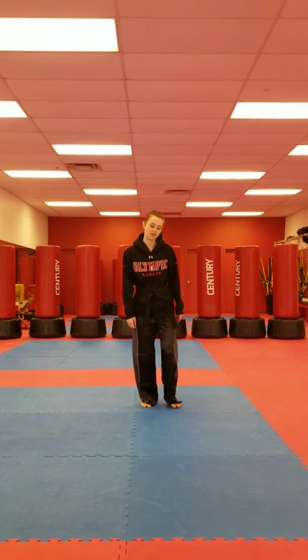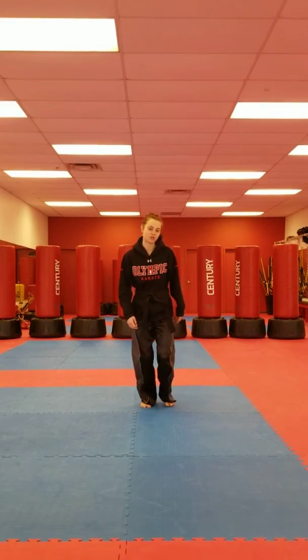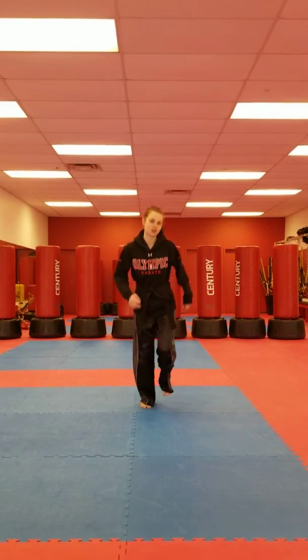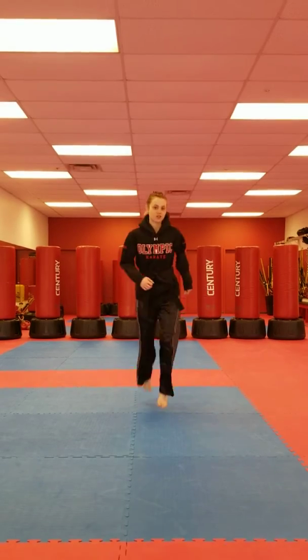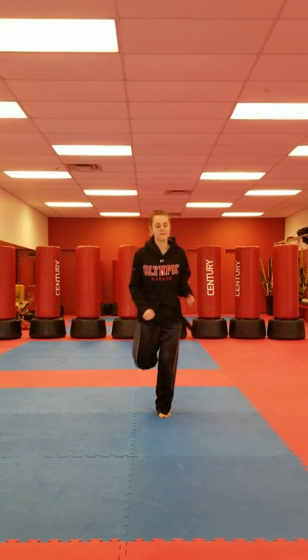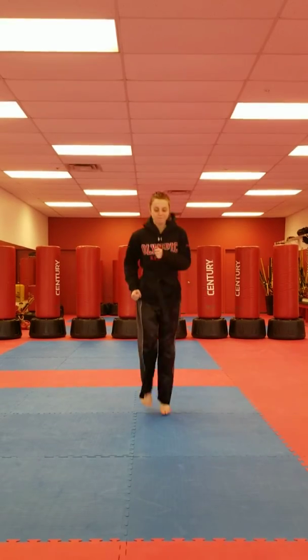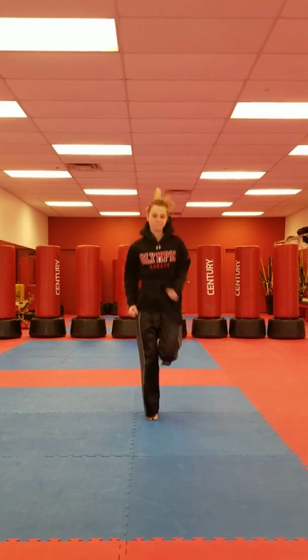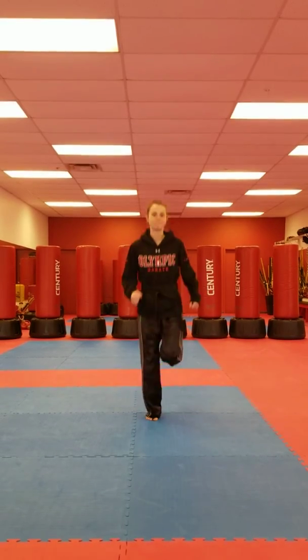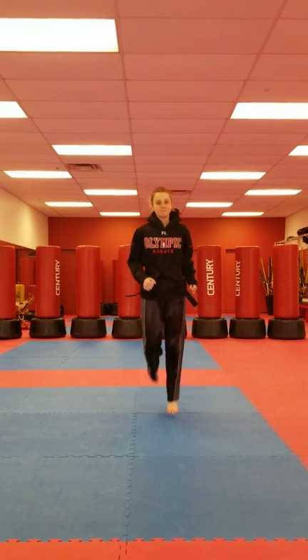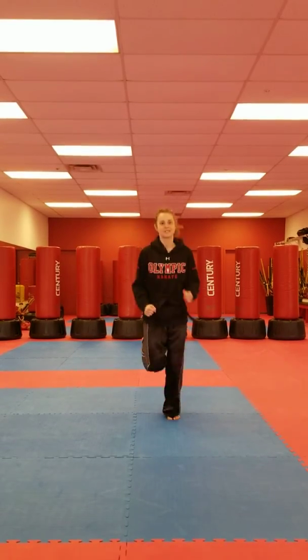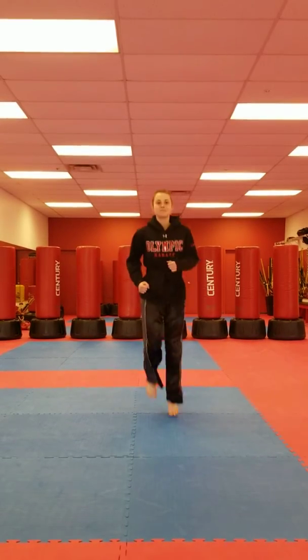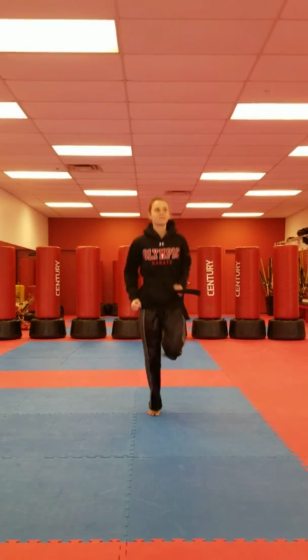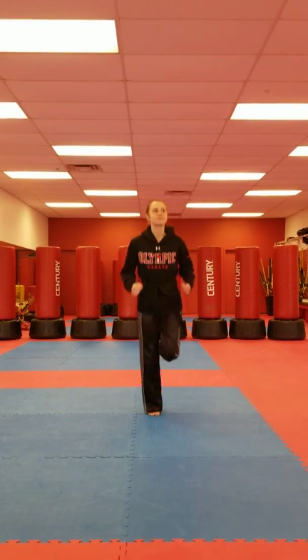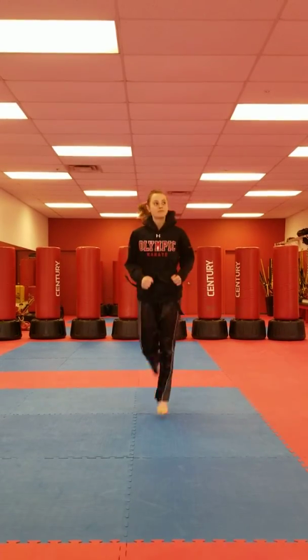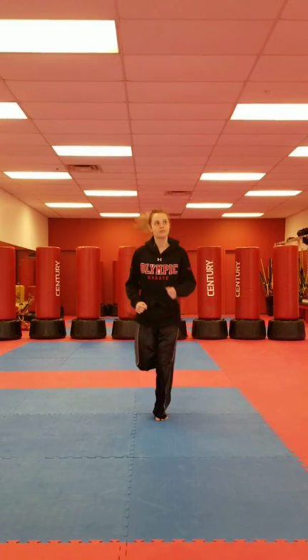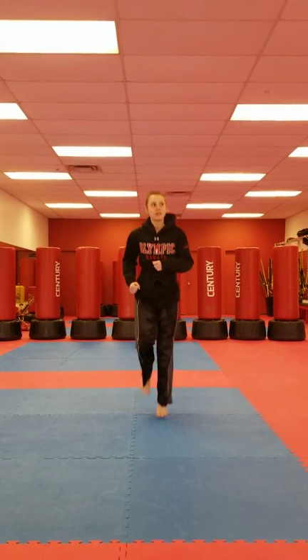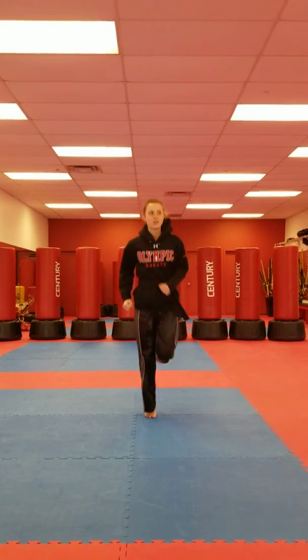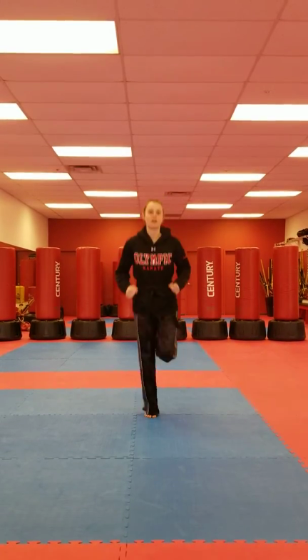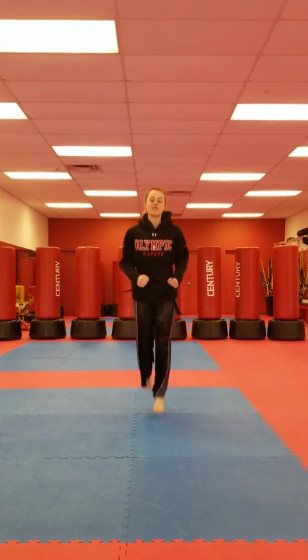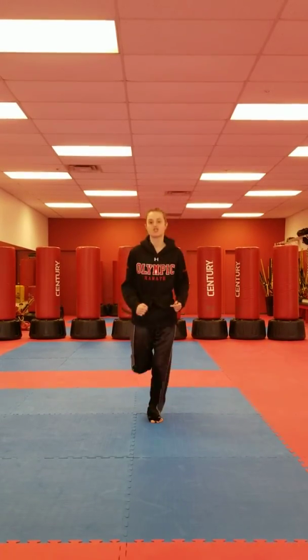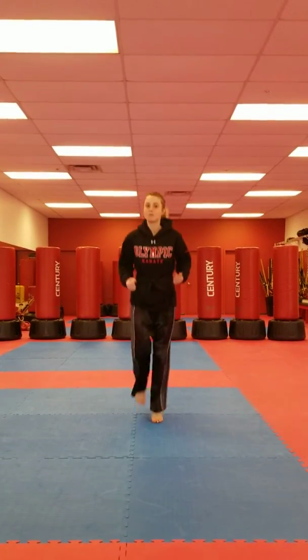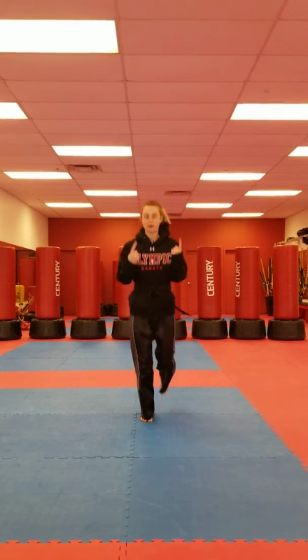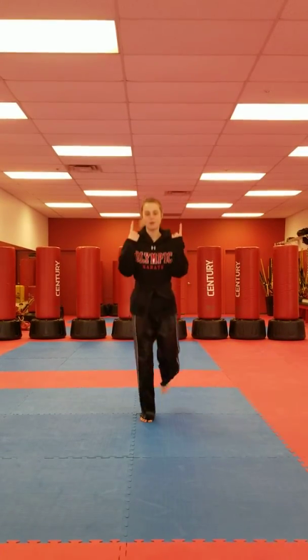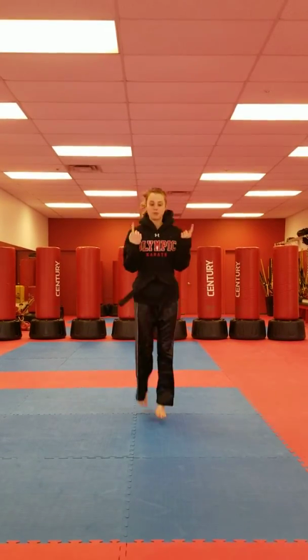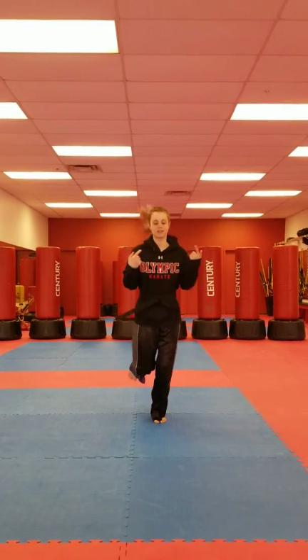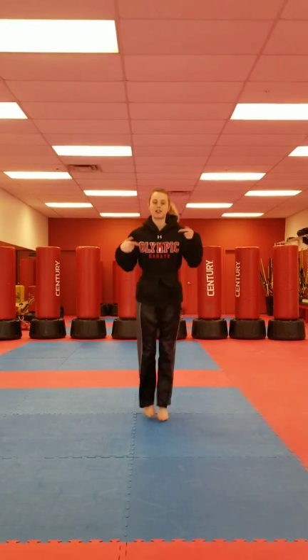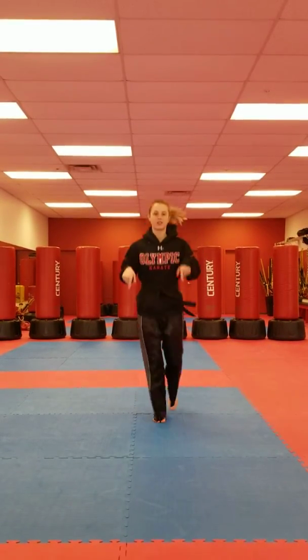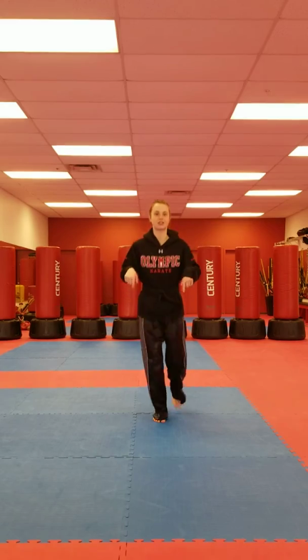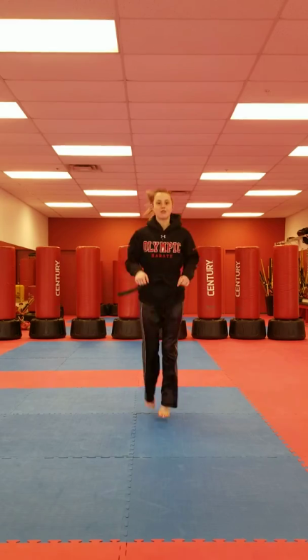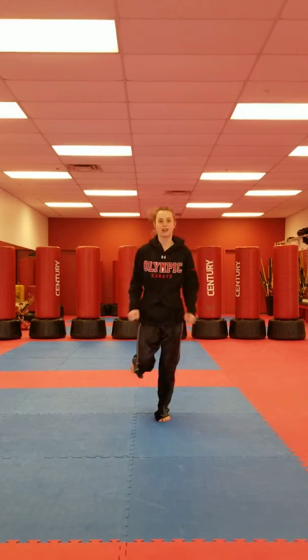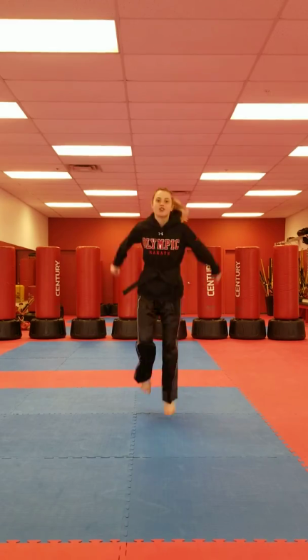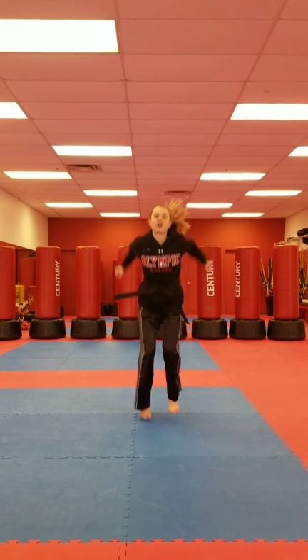Everyone, jump in your spot. When I say jump, you jump up. When I say duck, duck. Ready? Jump!